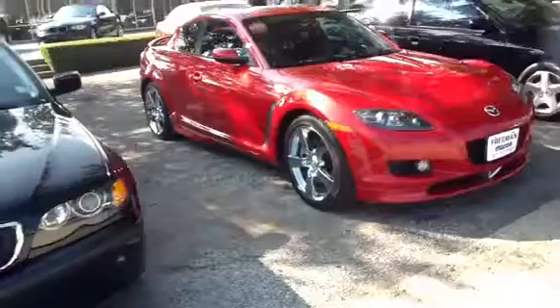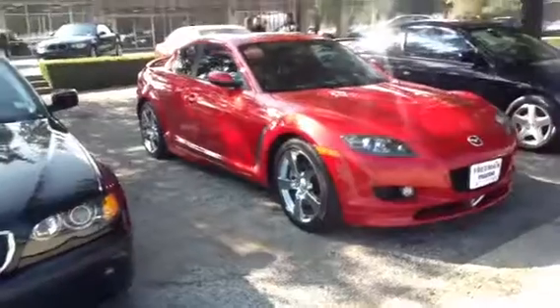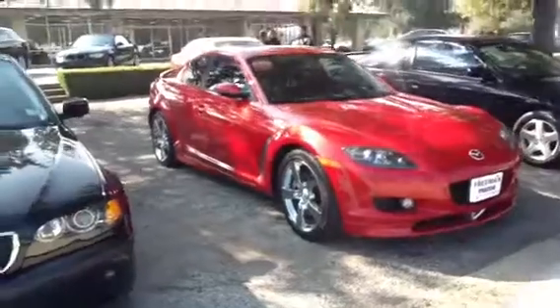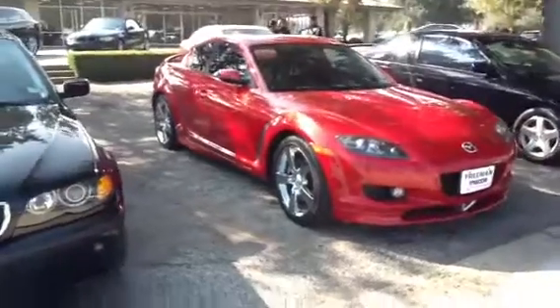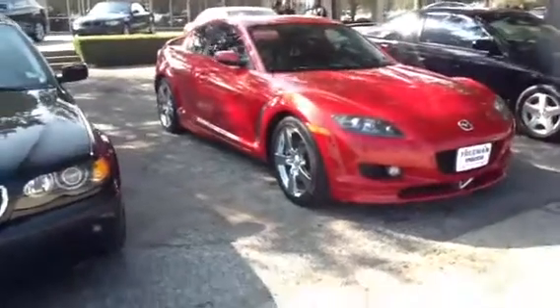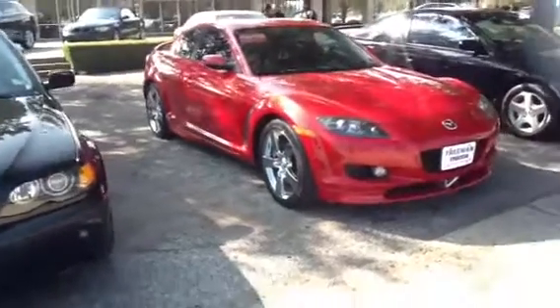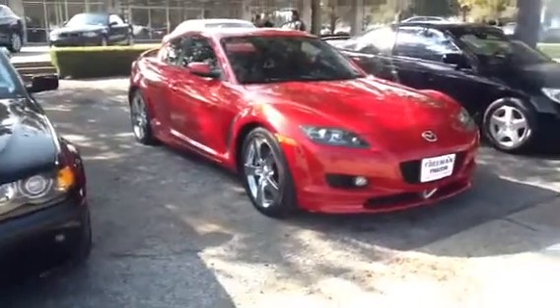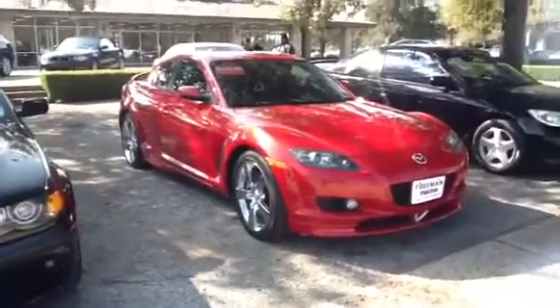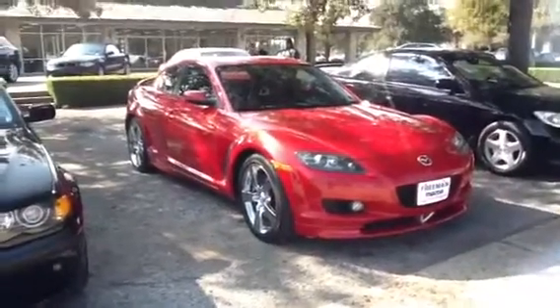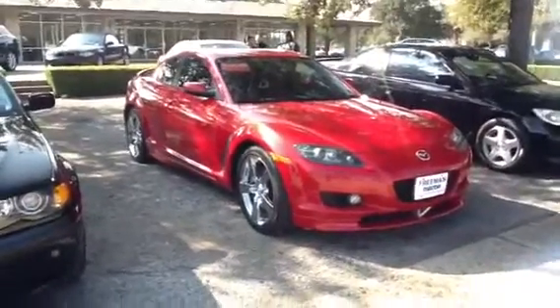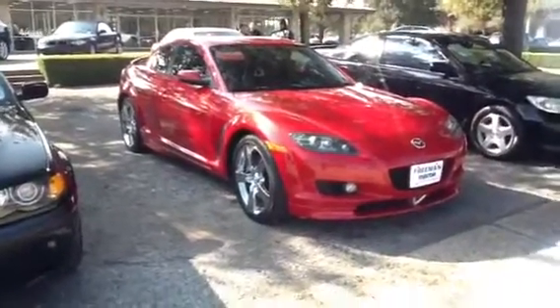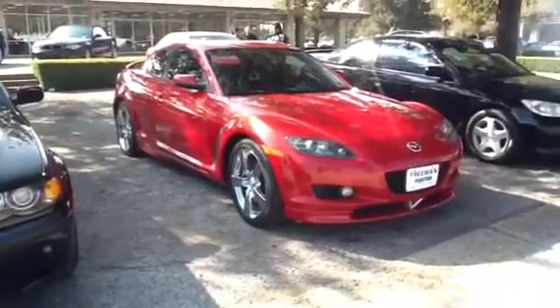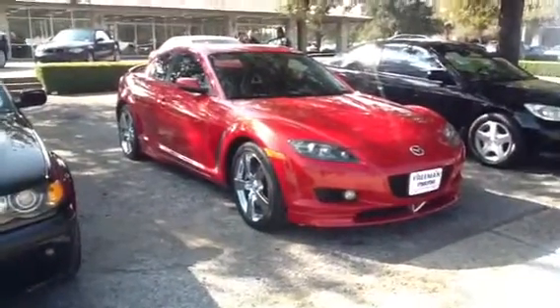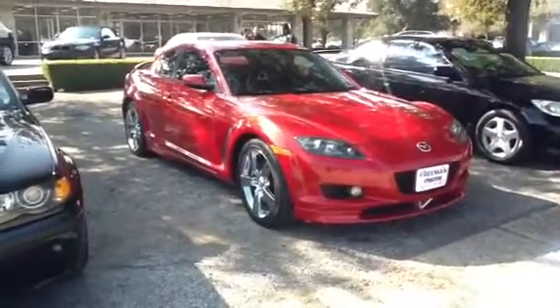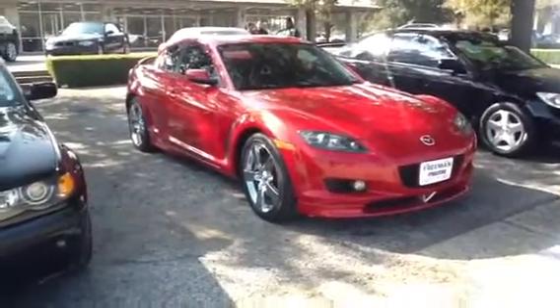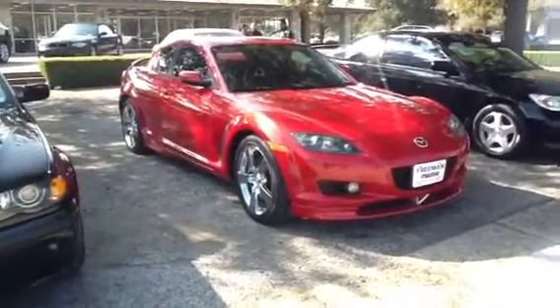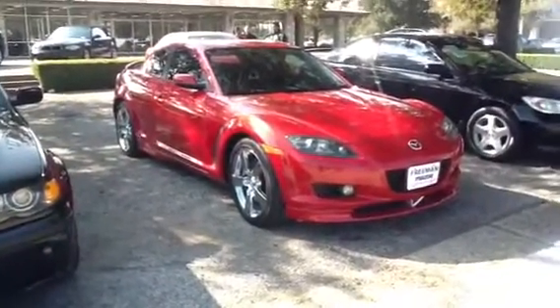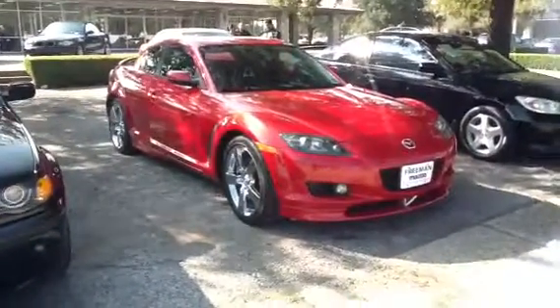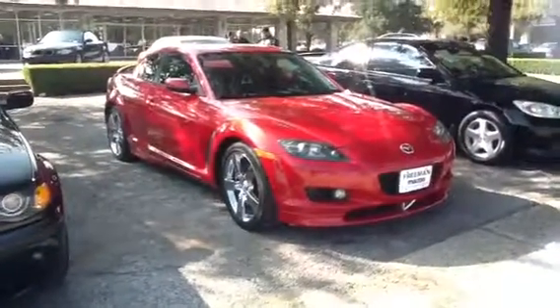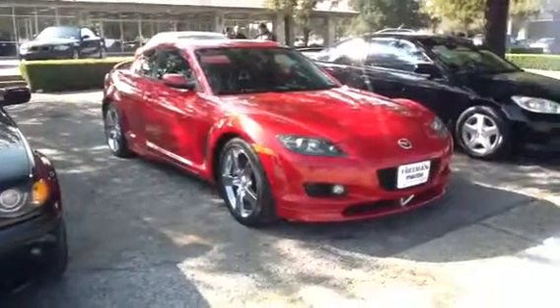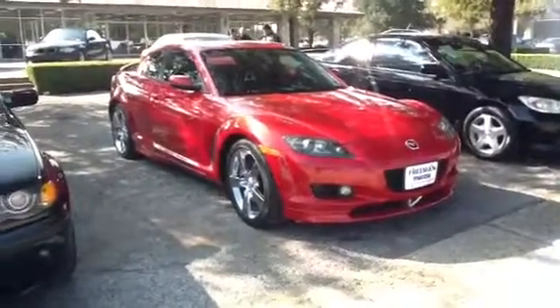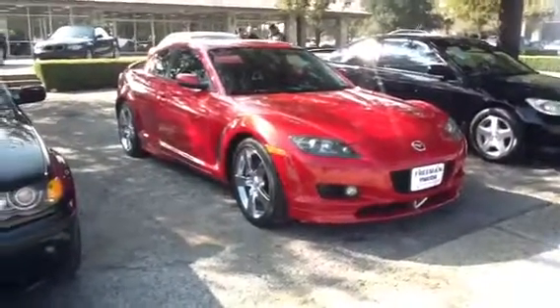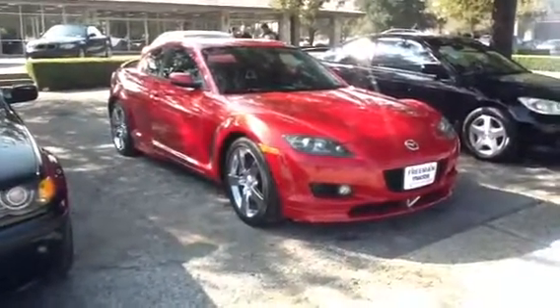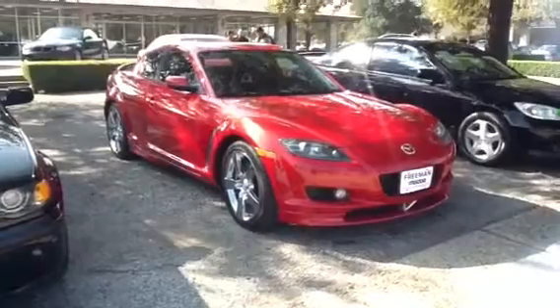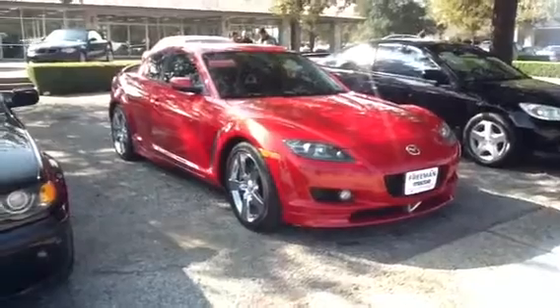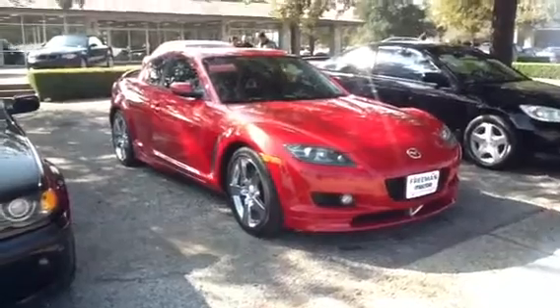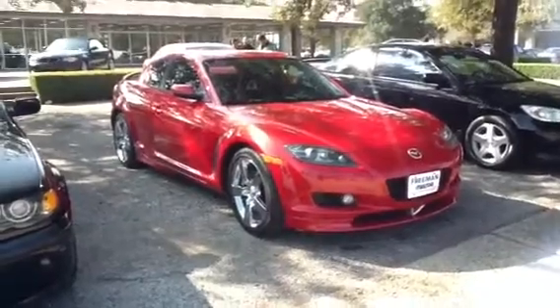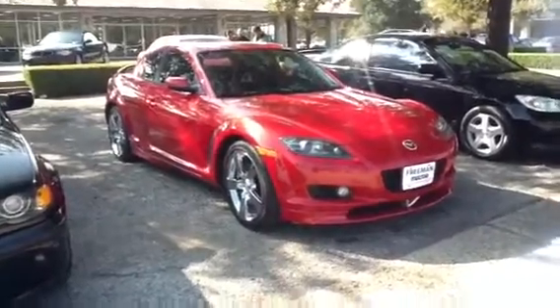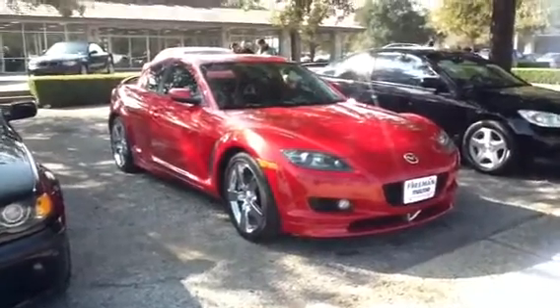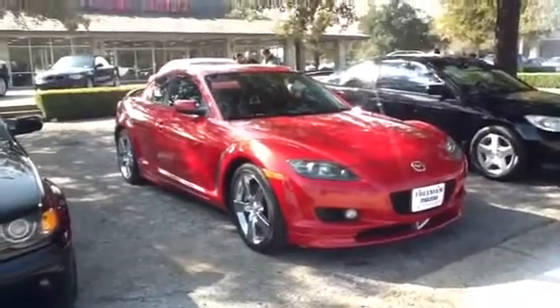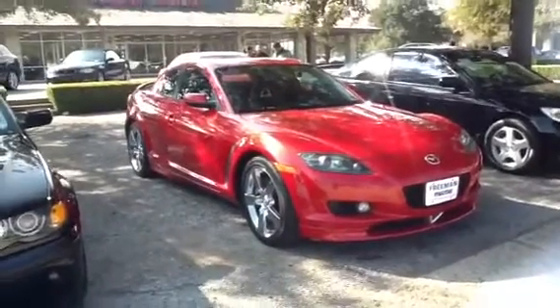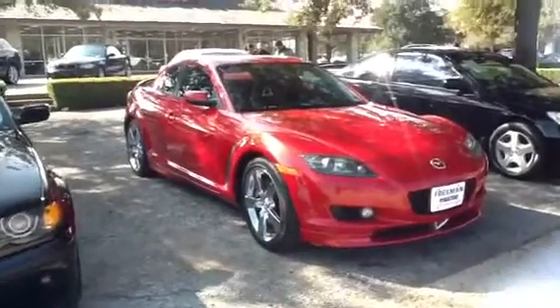Hey Jennifer, this is Jason again. Nice talking to you earlier. I know that you're looking around at different RX-8s out there, but this is the one that we have here.